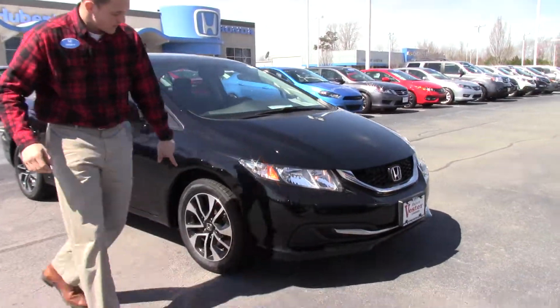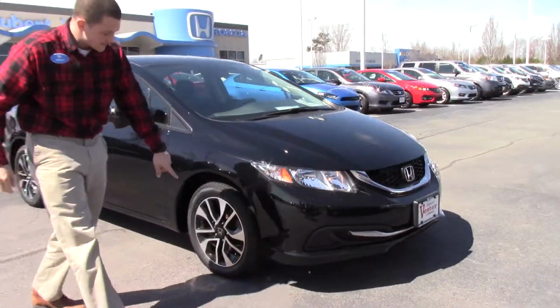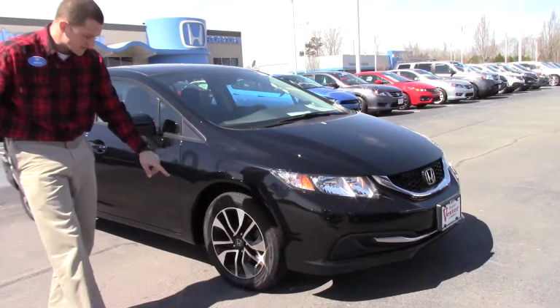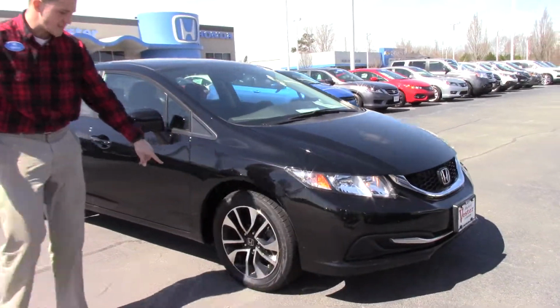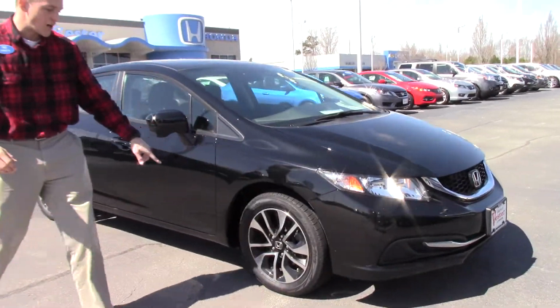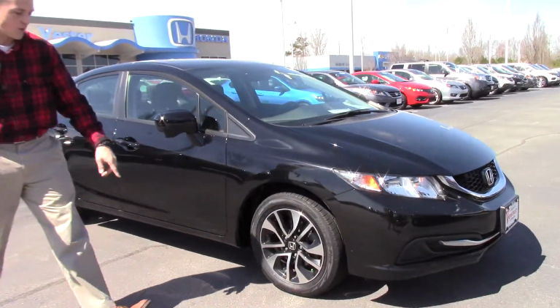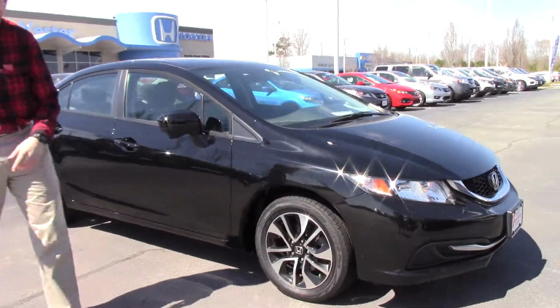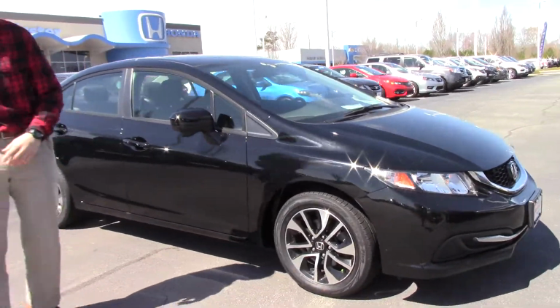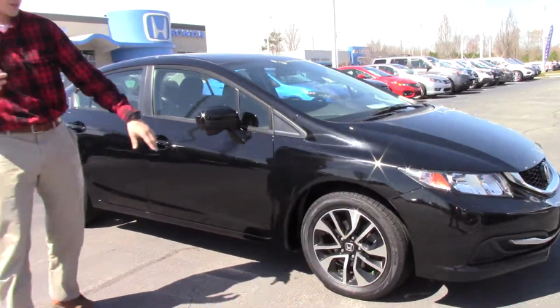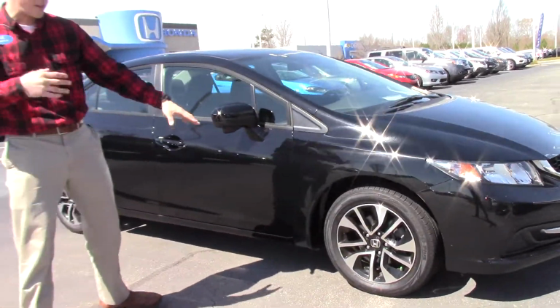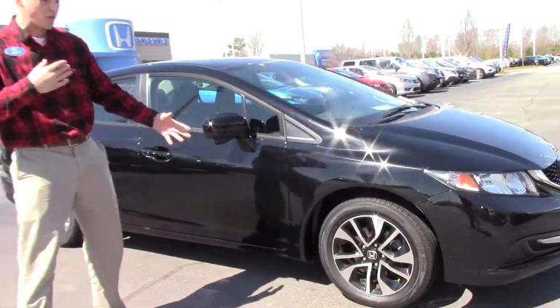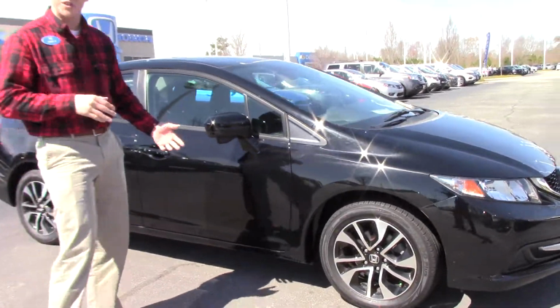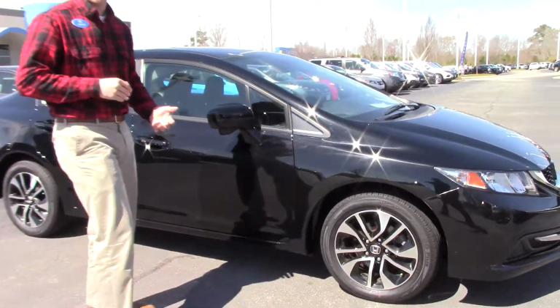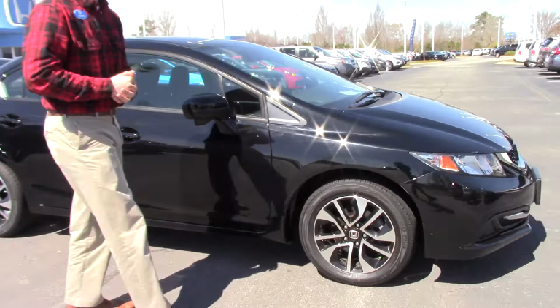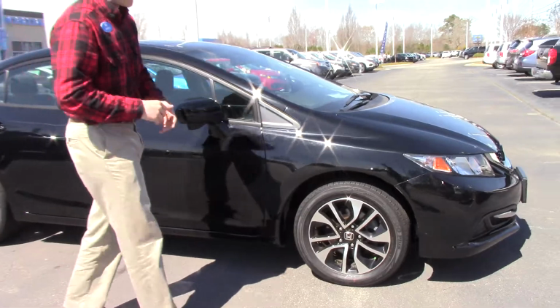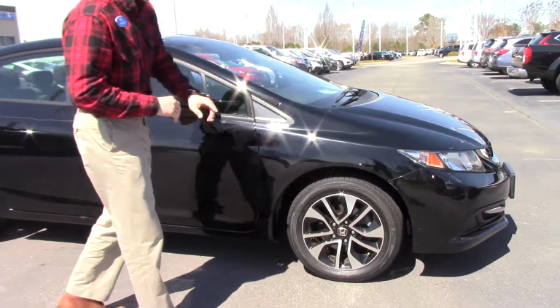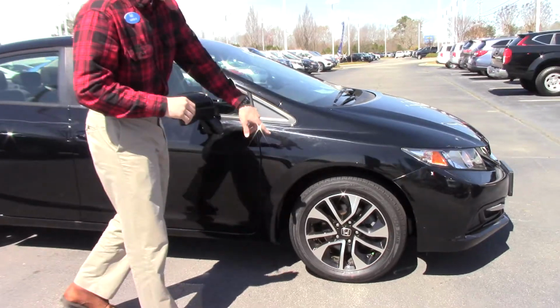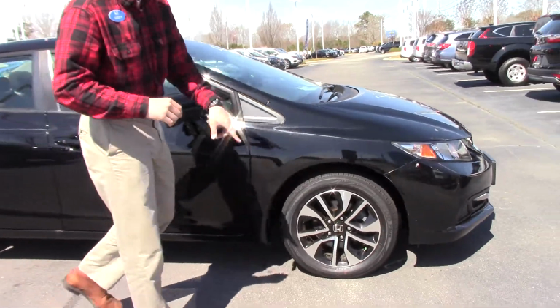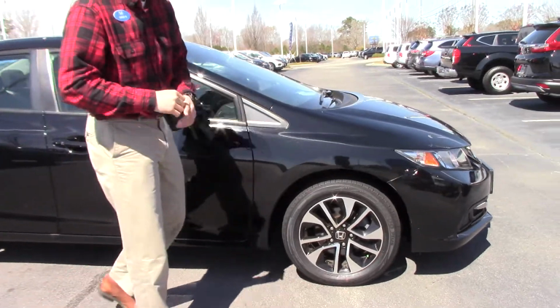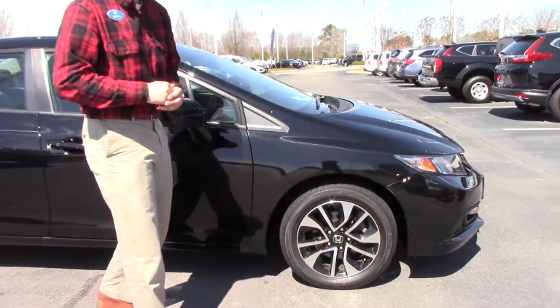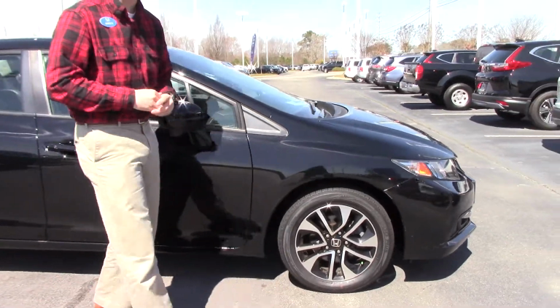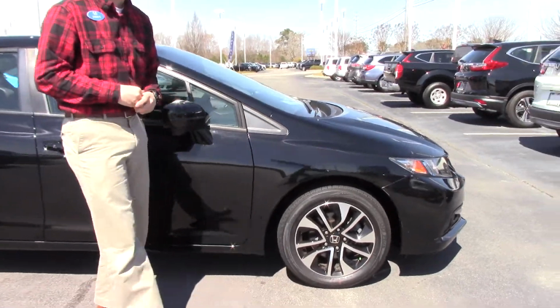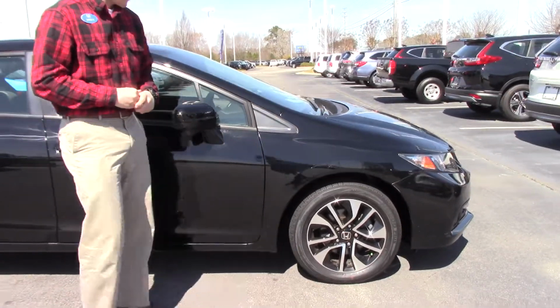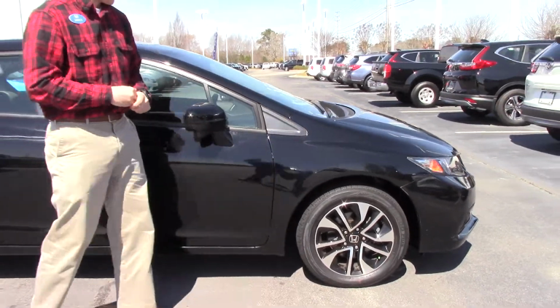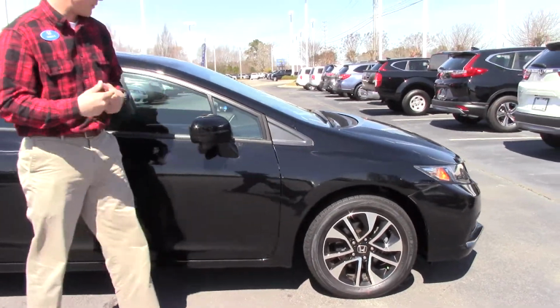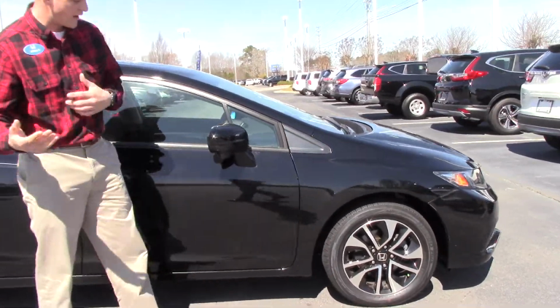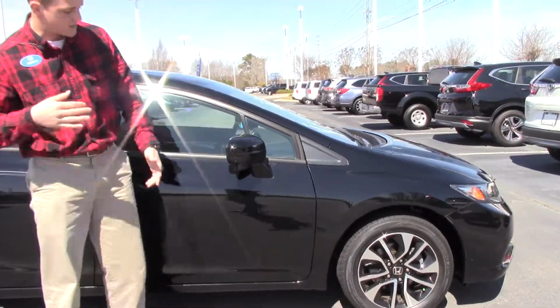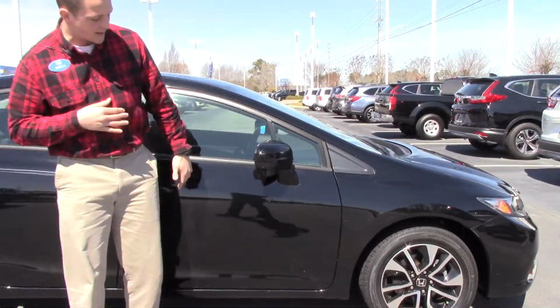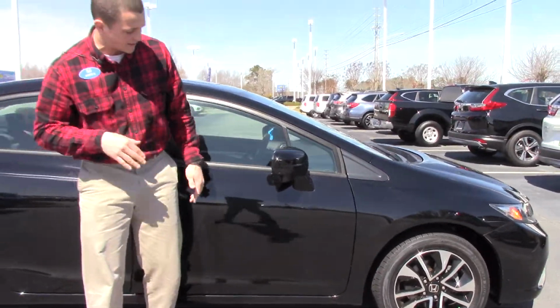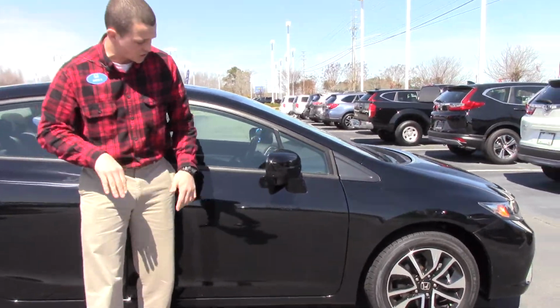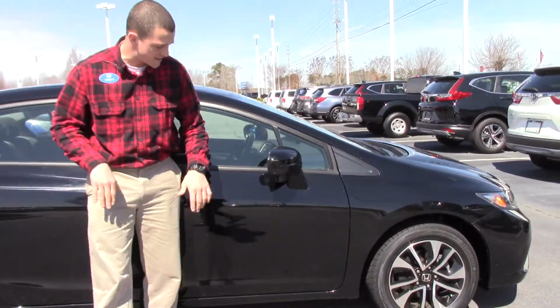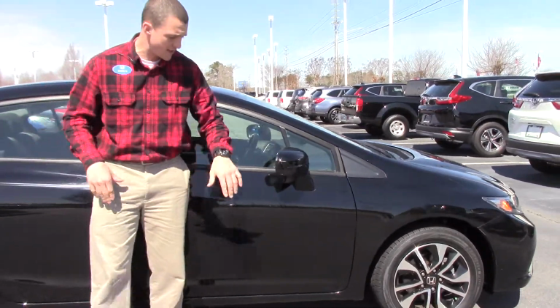We have 16-inch alloy wheels — really cool-looking alloy wheels. Nitrogen in the tires, which helps with the air expanding and contracting.